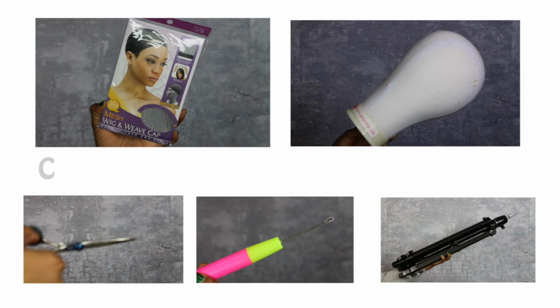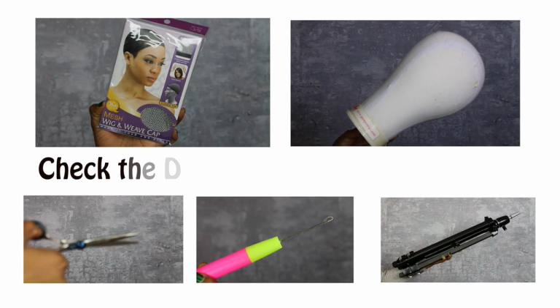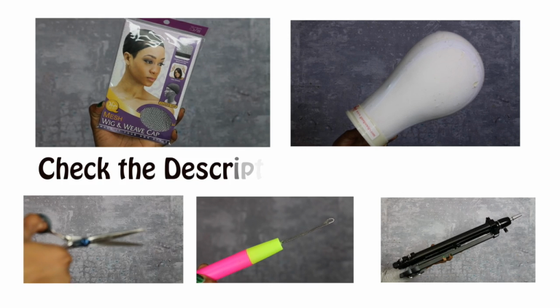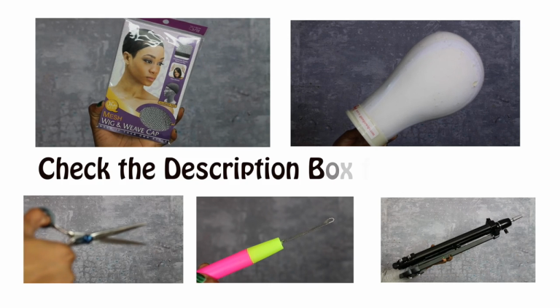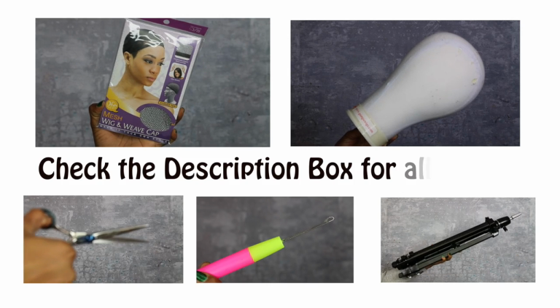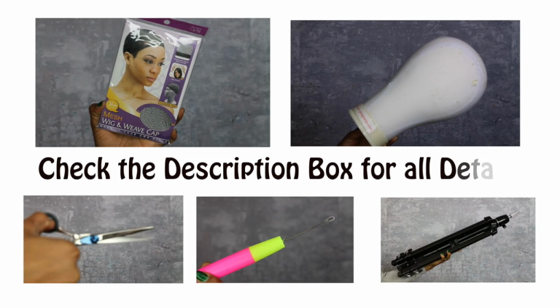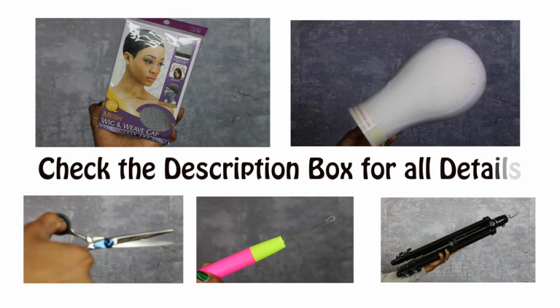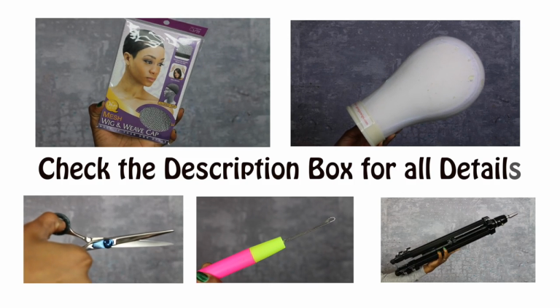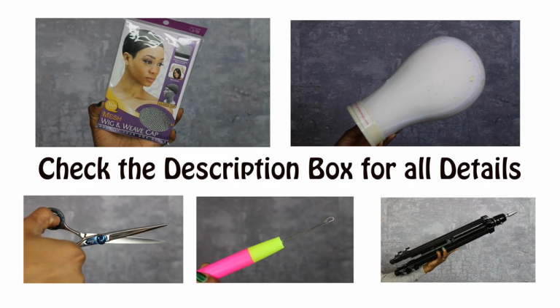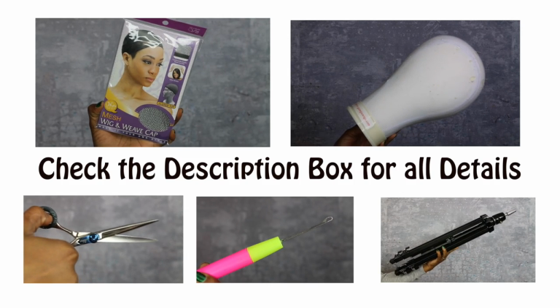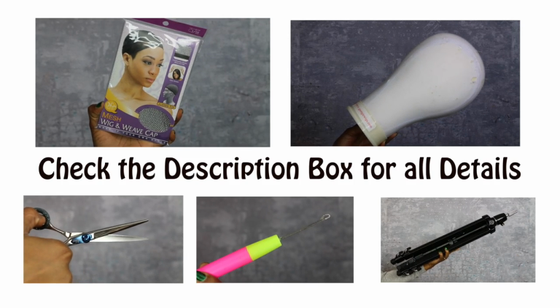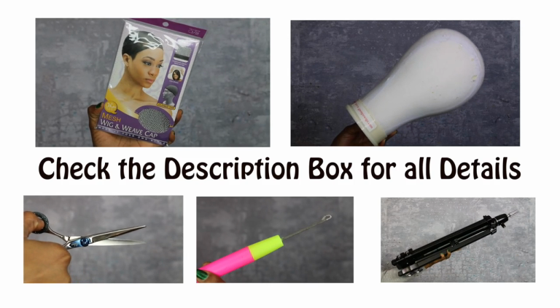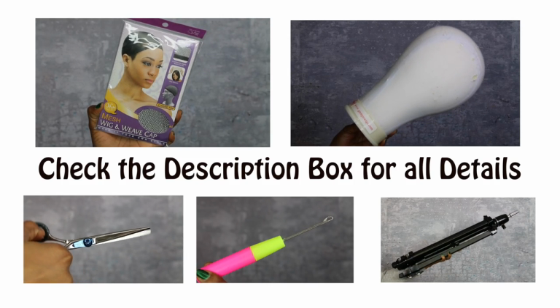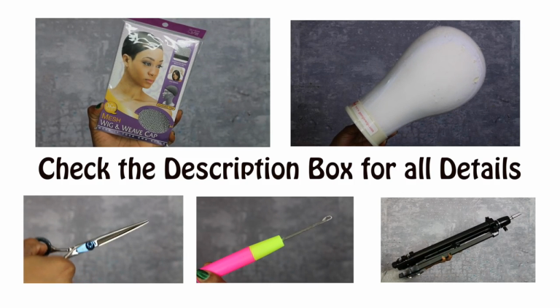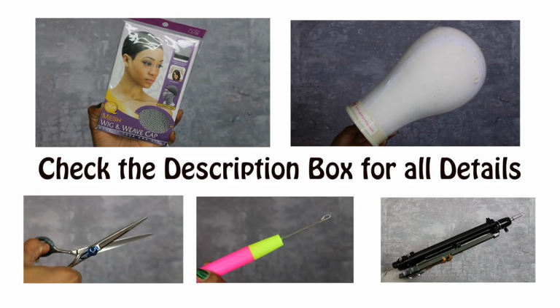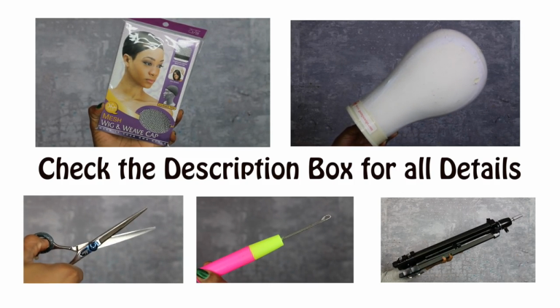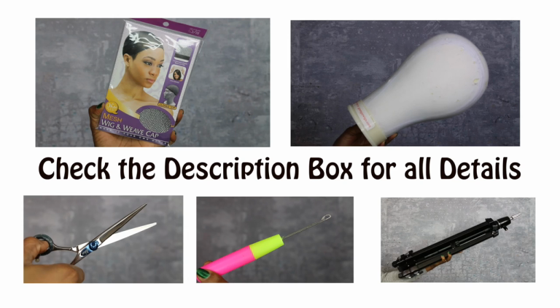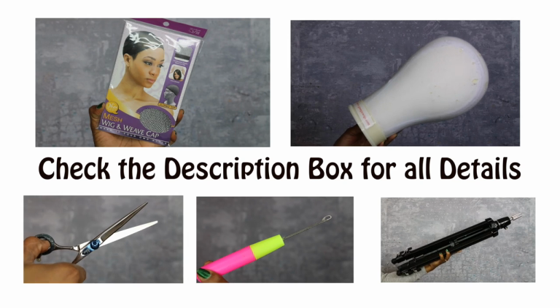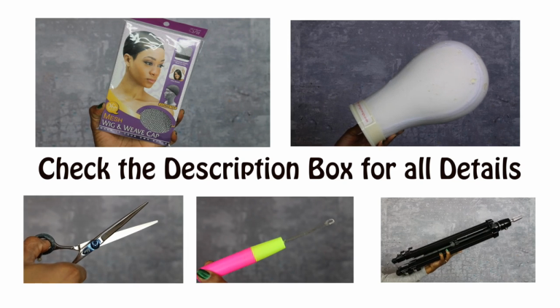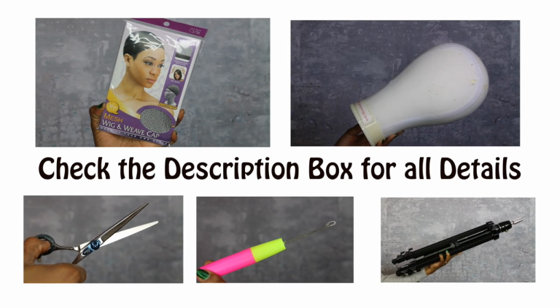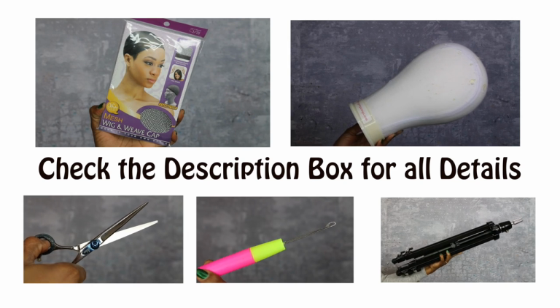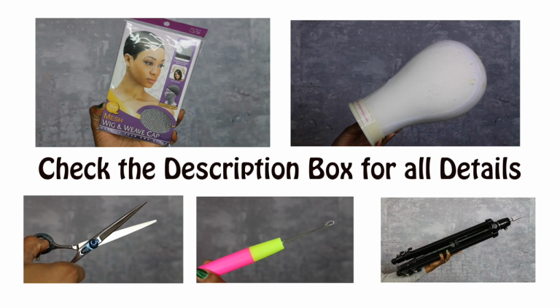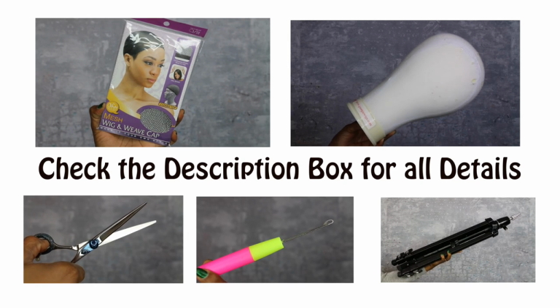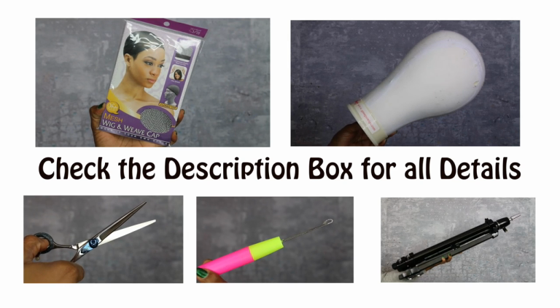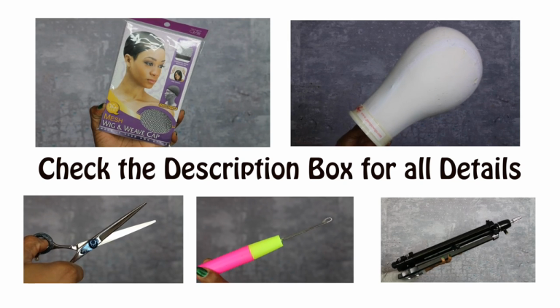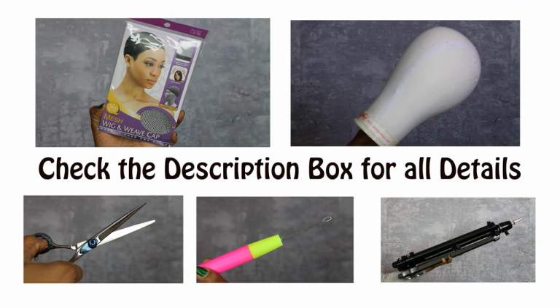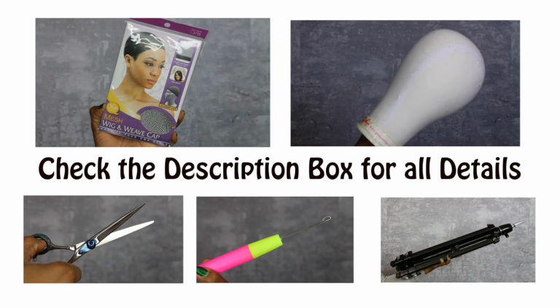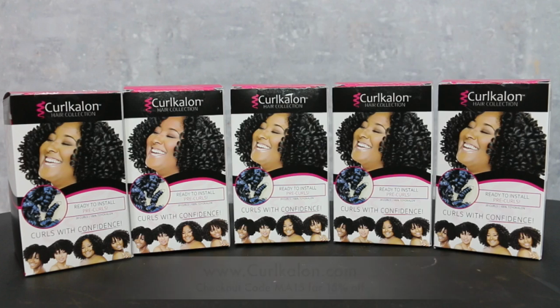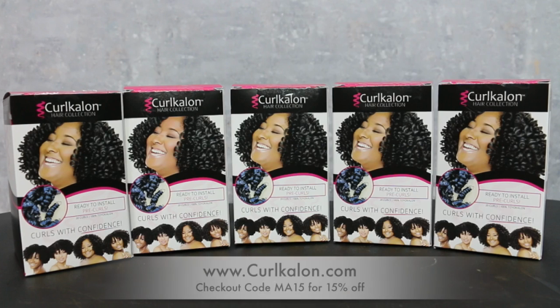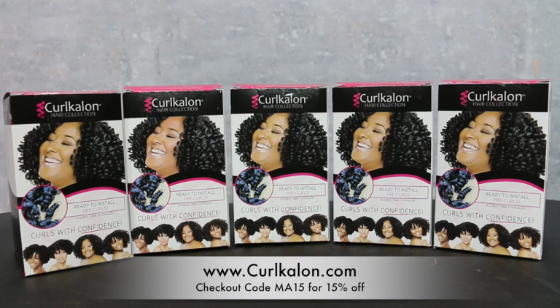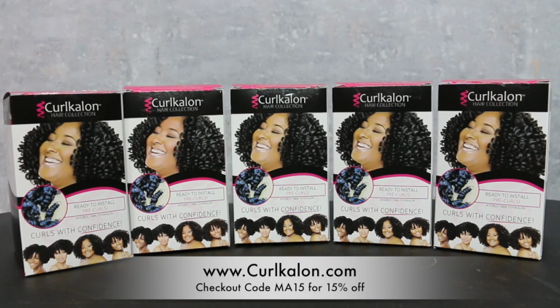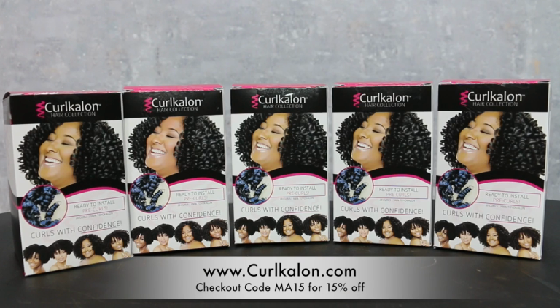Alright guys, here are a few things you're gonna need for this tutorial. Make sure you check out the description box below this video for all details. Let's get into this hair.